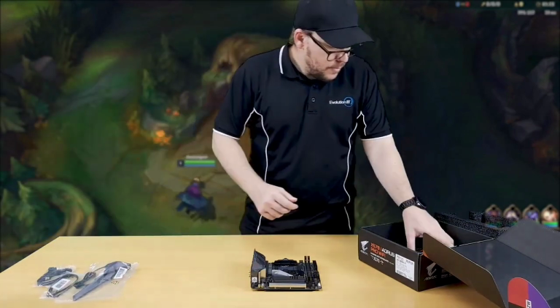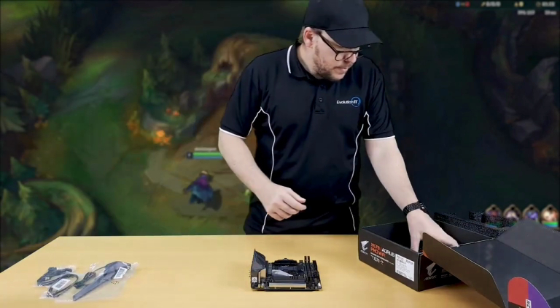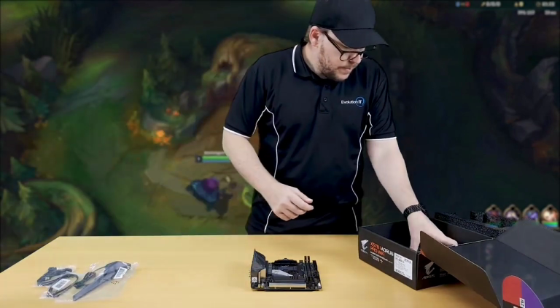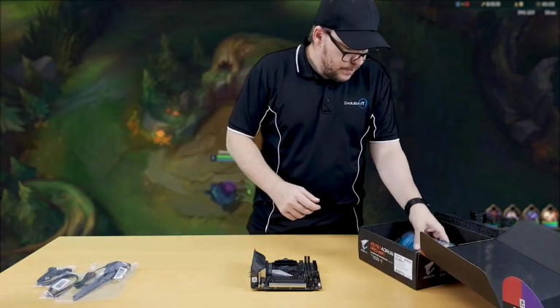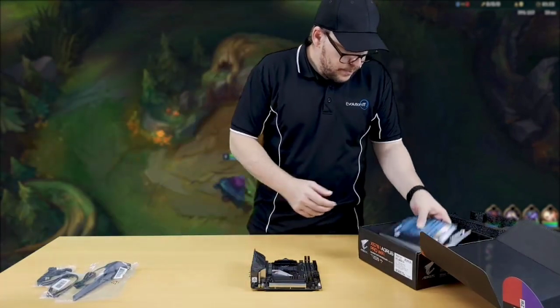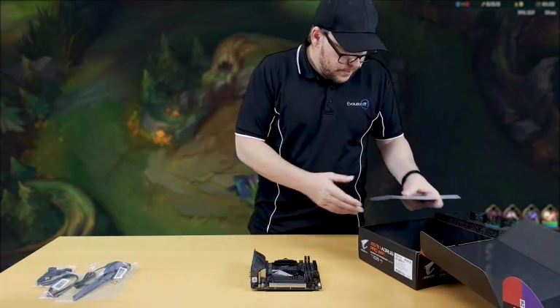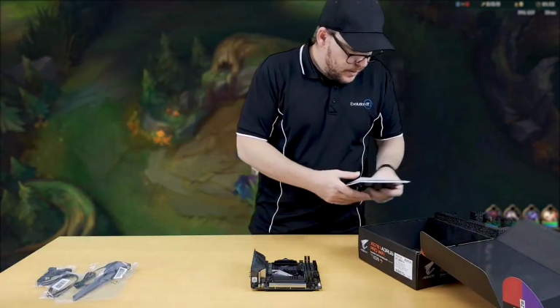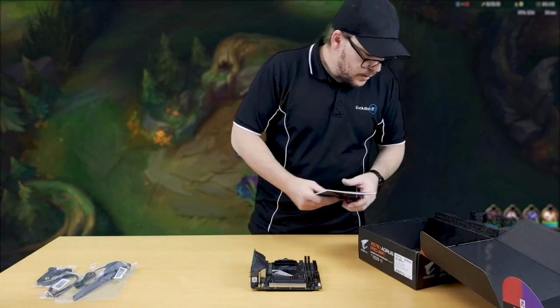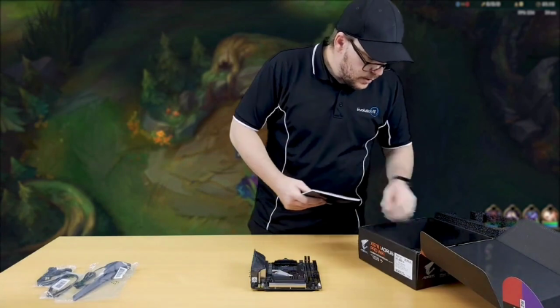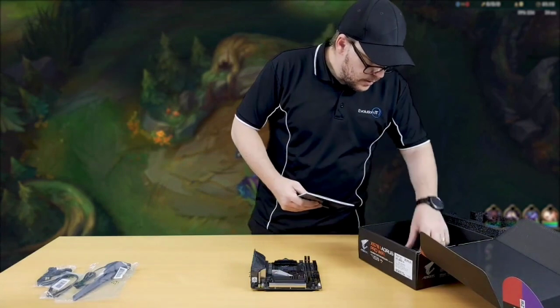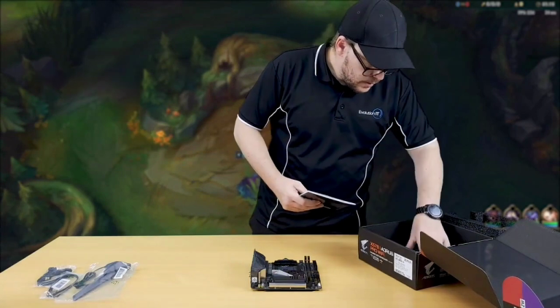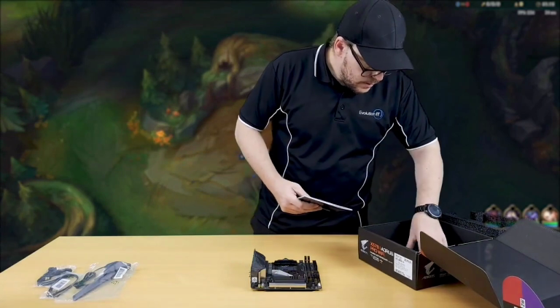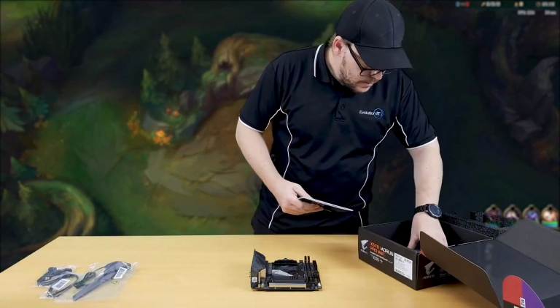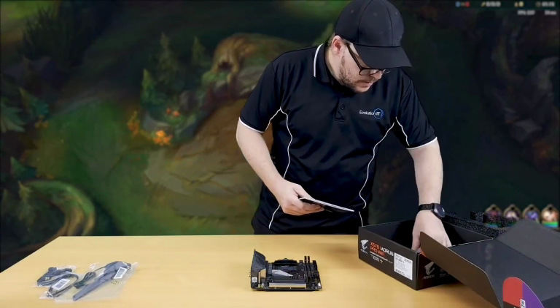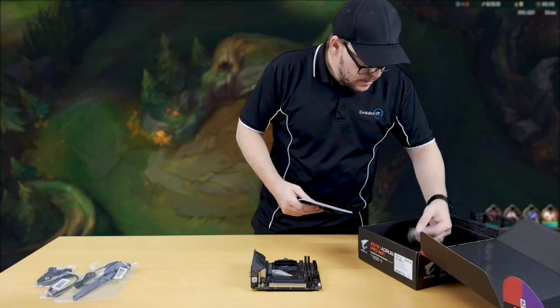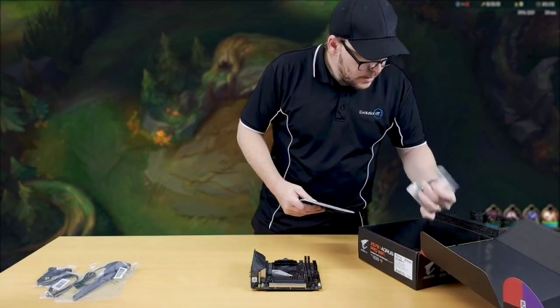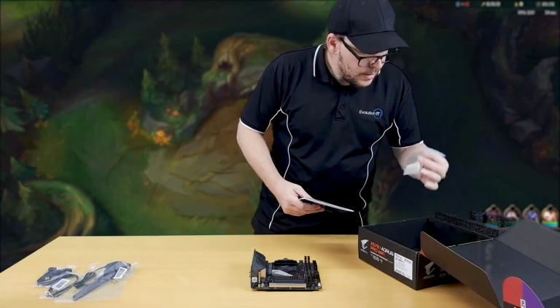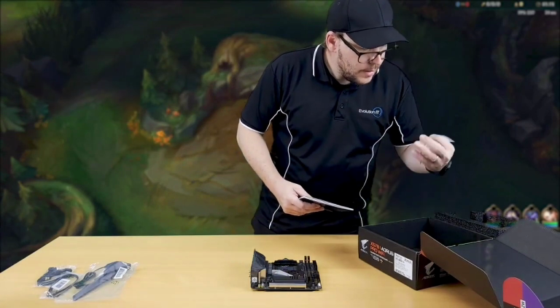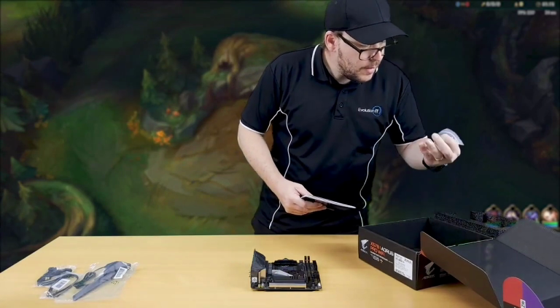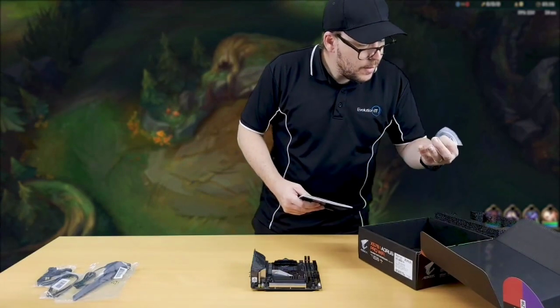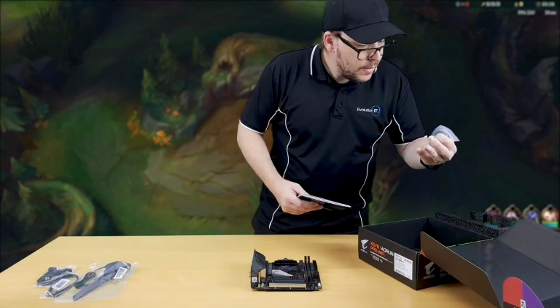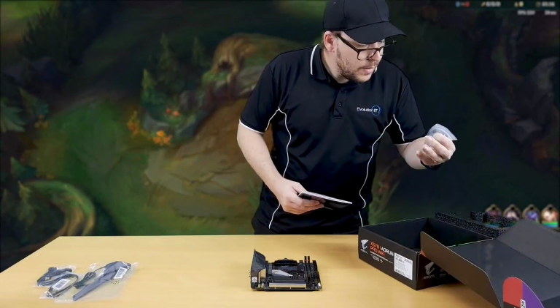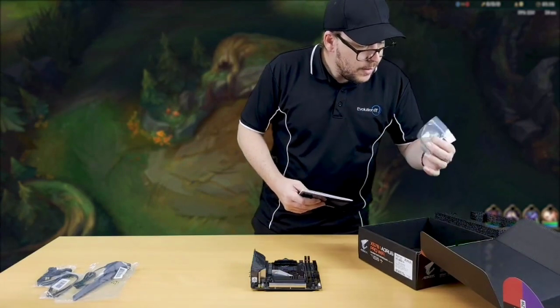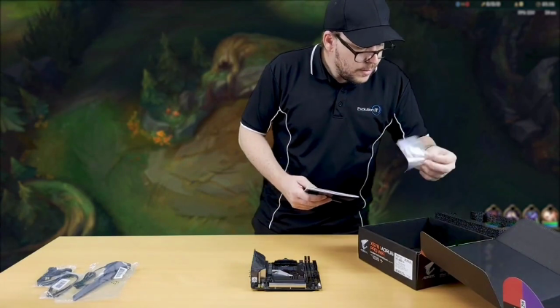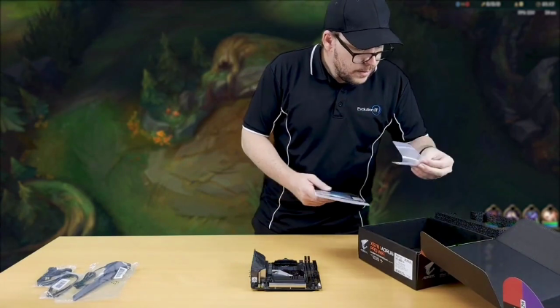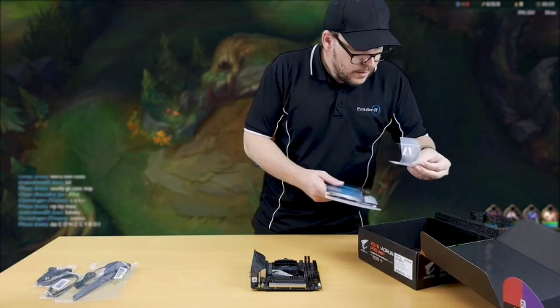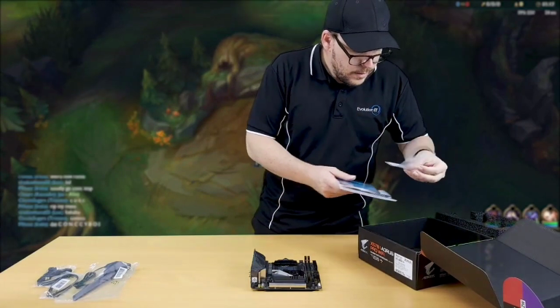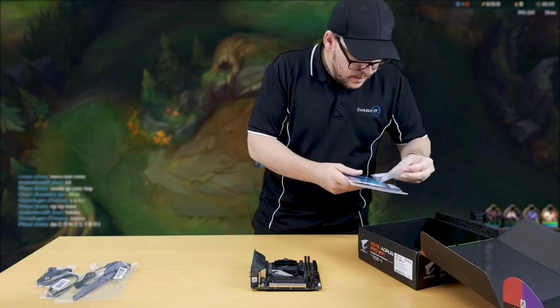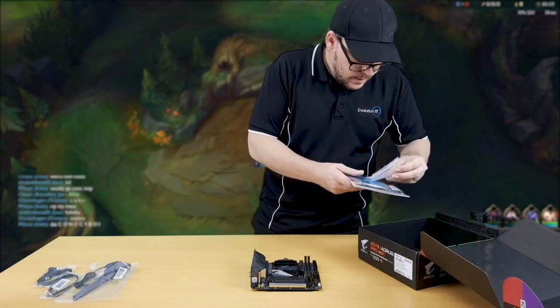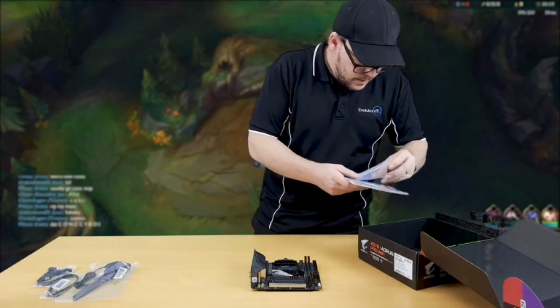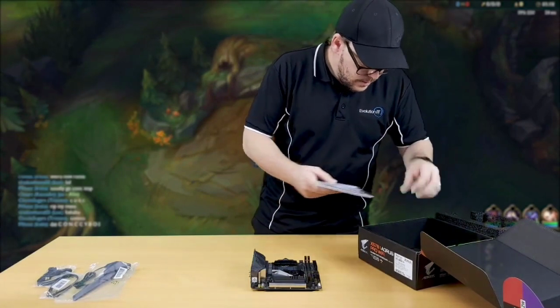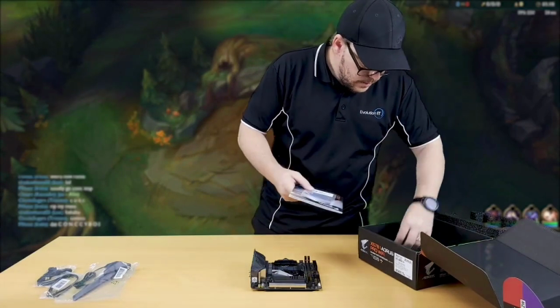Alongside its performance, the motherboard also delivers on looks and aesthetics, as the design is sleek and attractive.